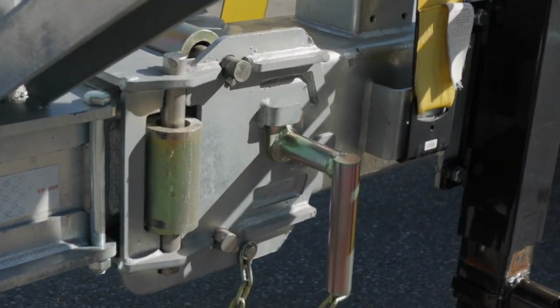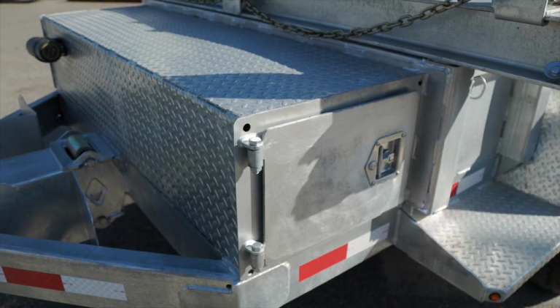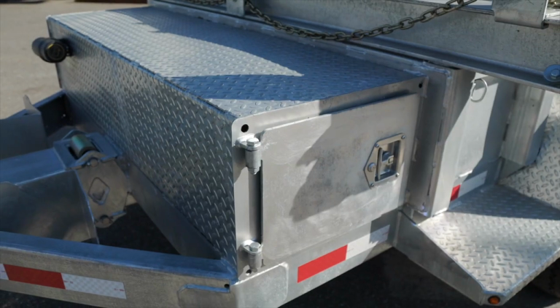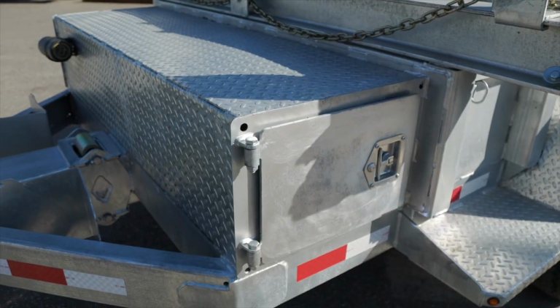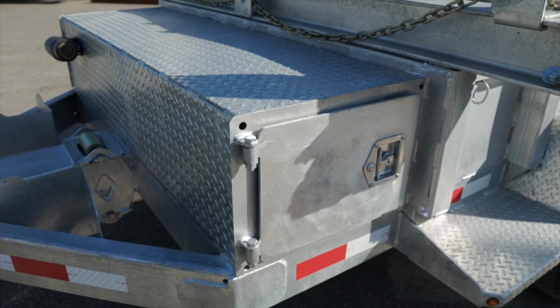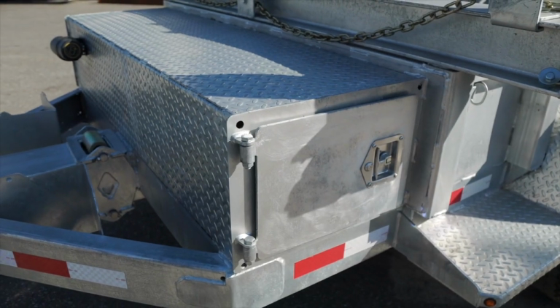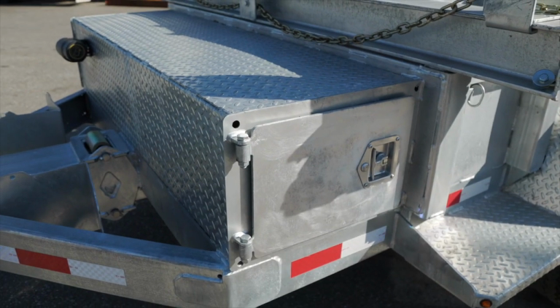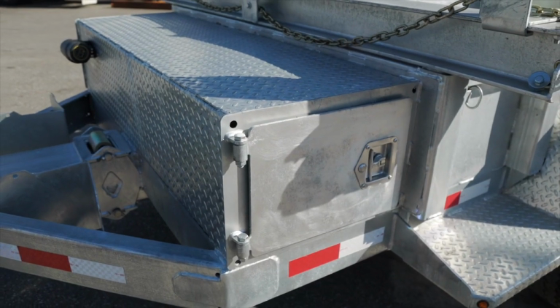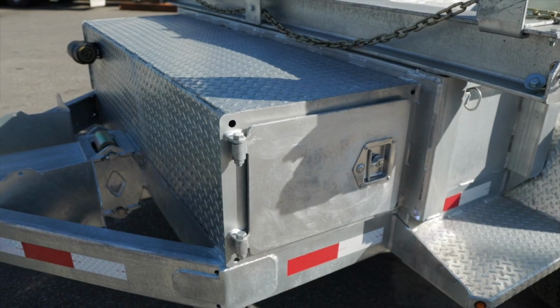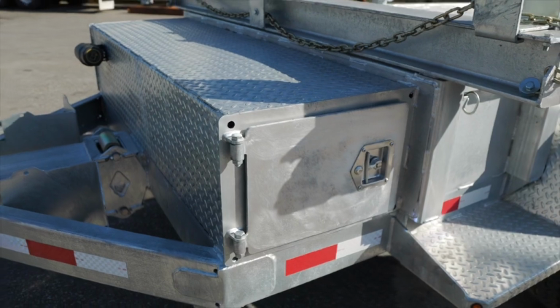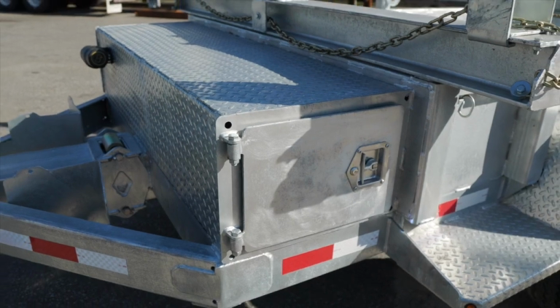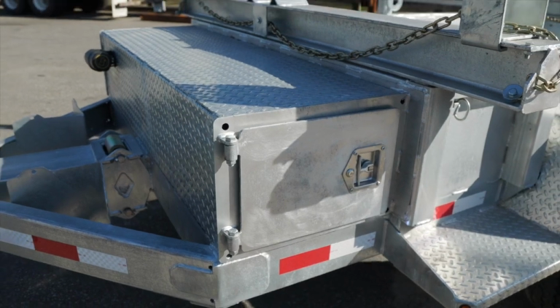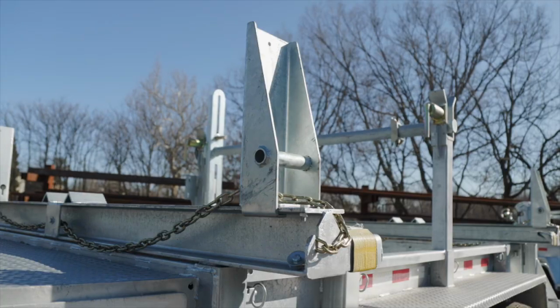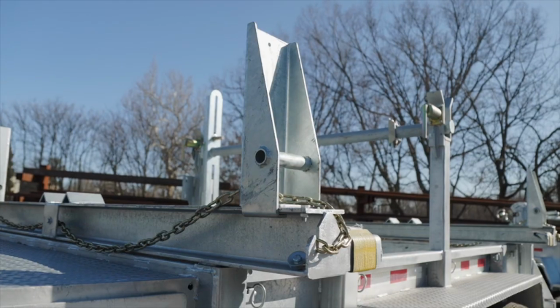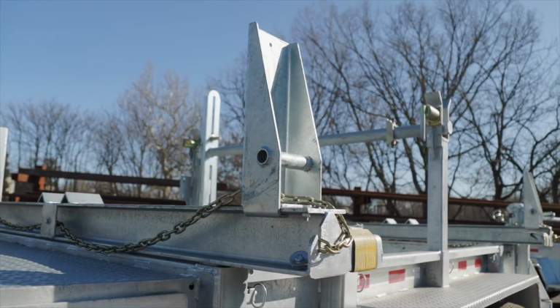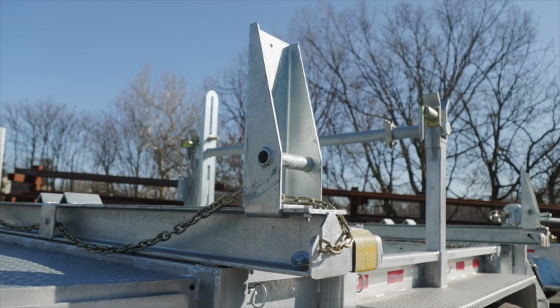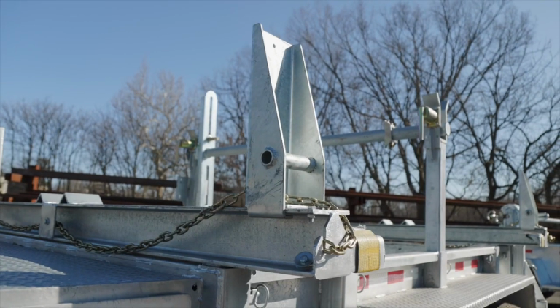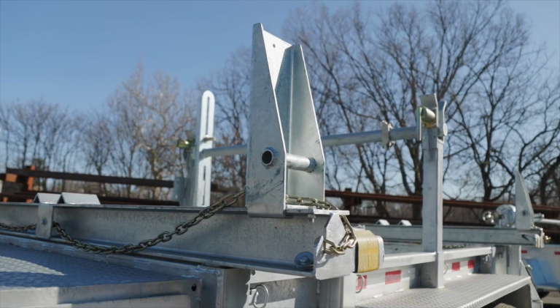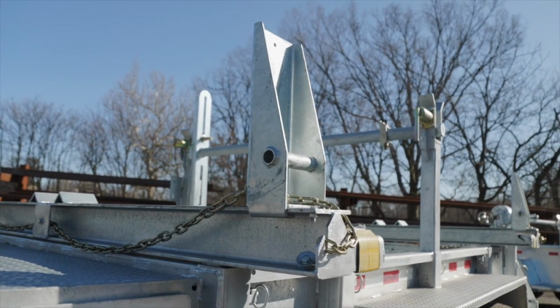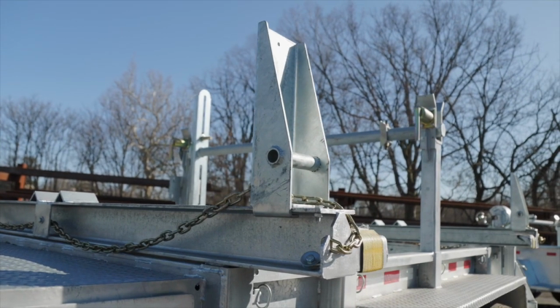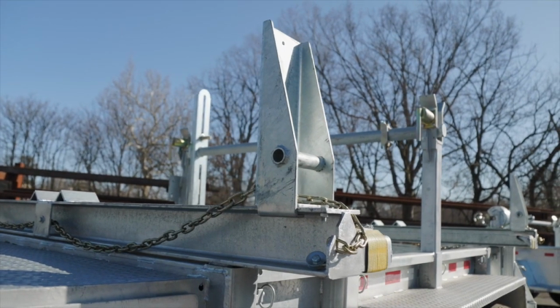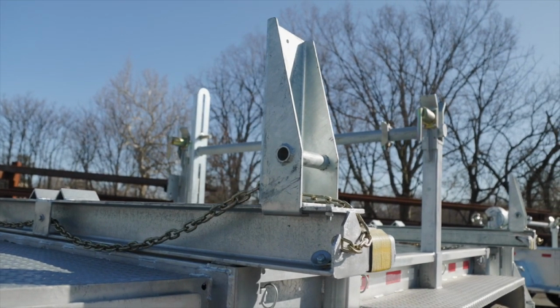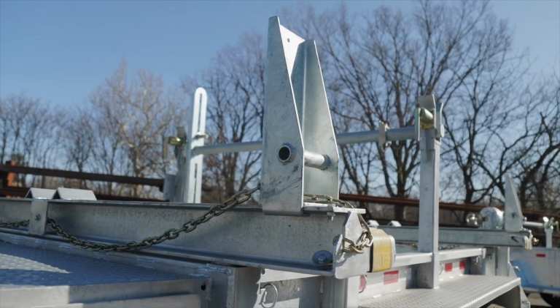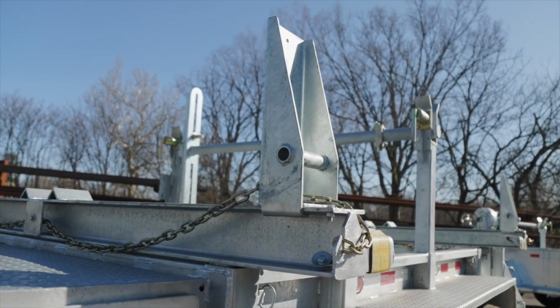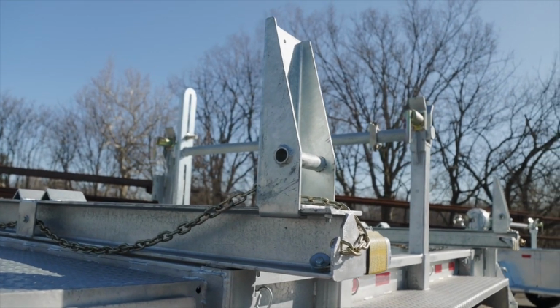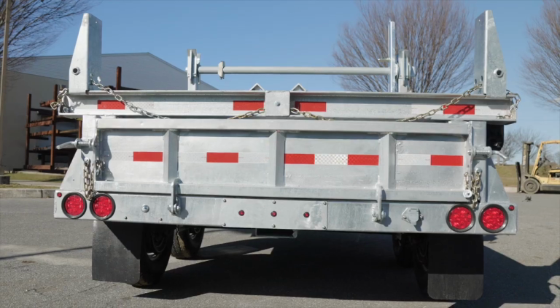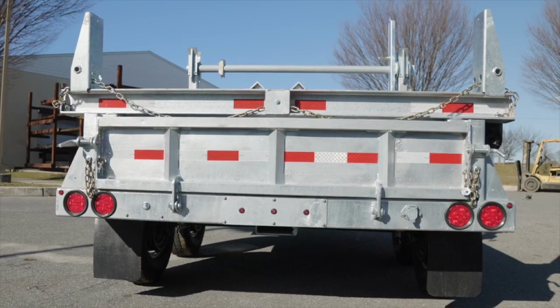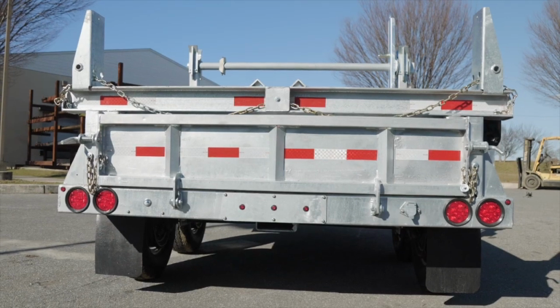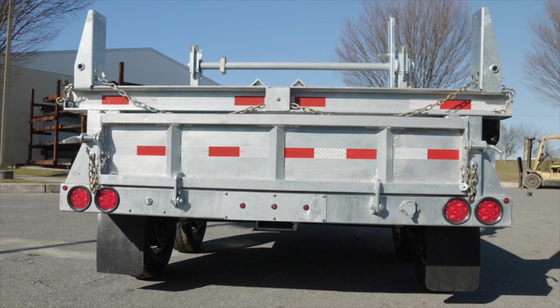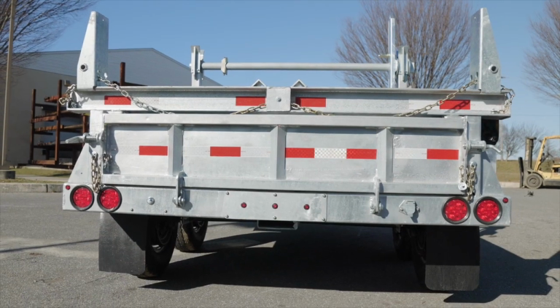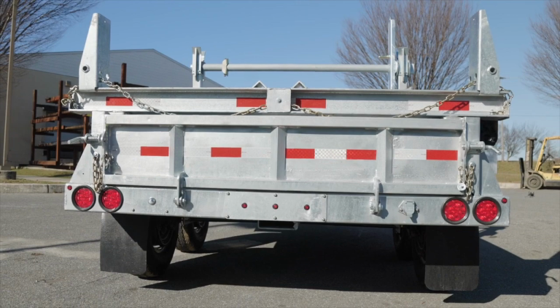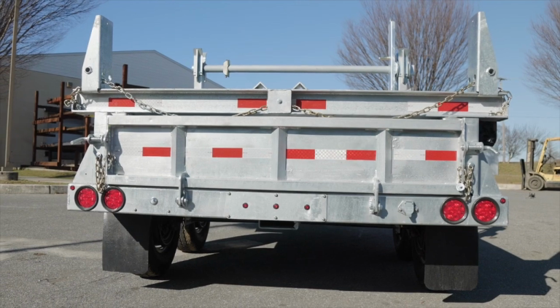We got a heavy-duty toolbox, wheel chuck holders, removable H-beam bonks both front and rear. Heavy-duty steel tailgate system.